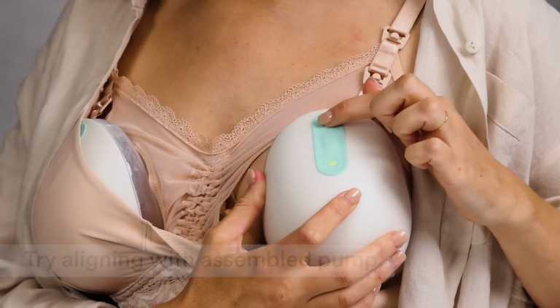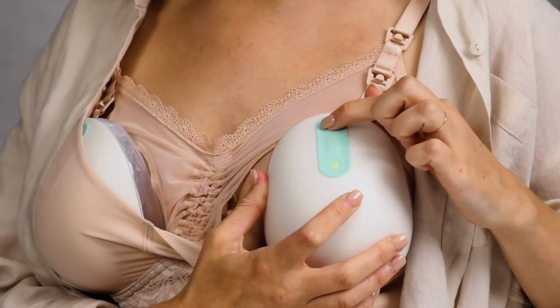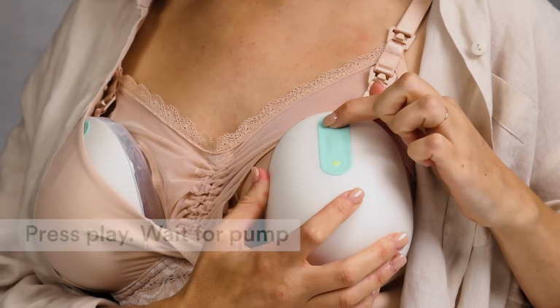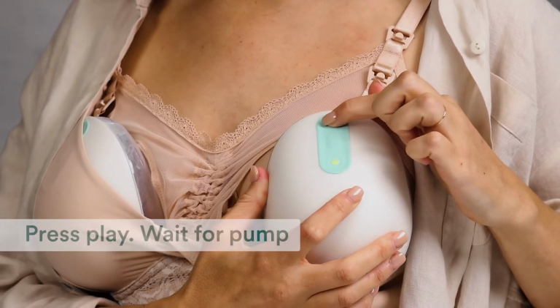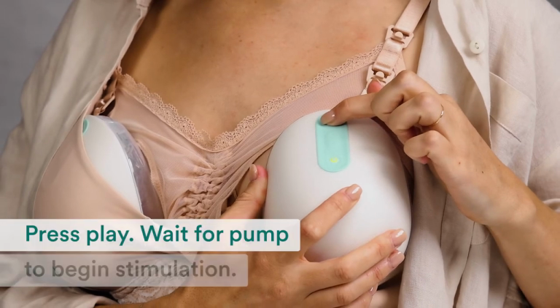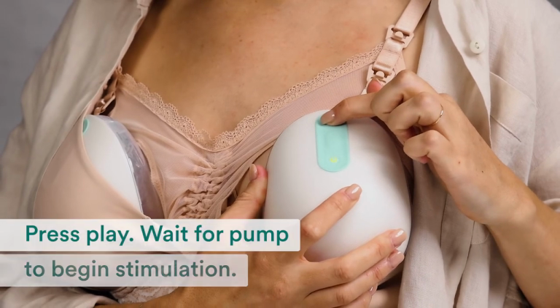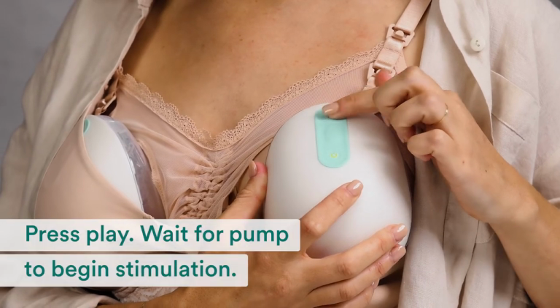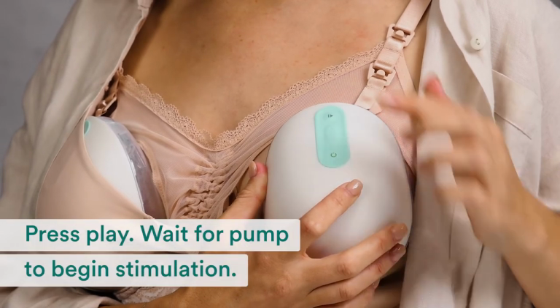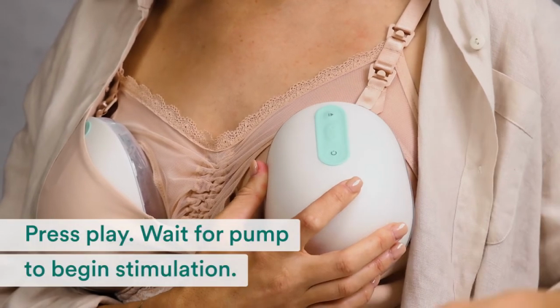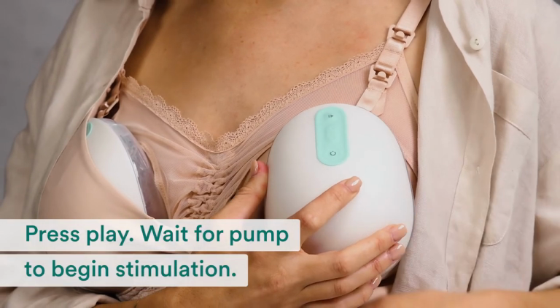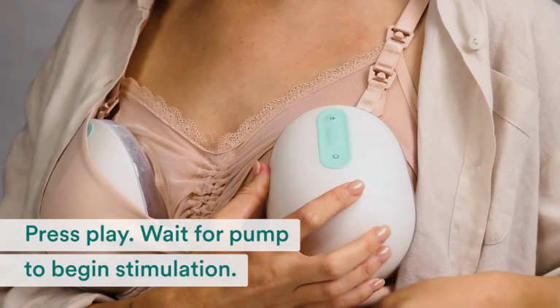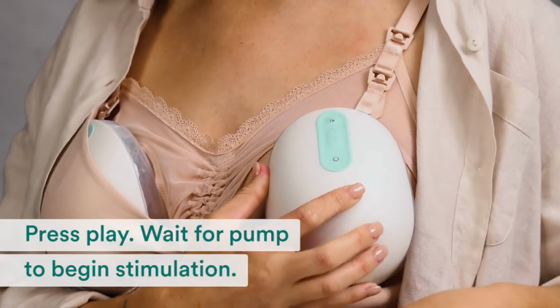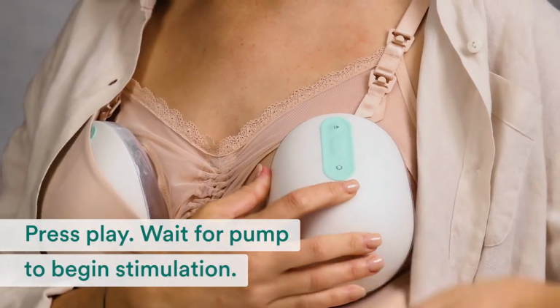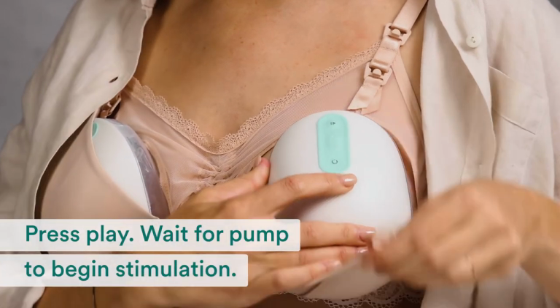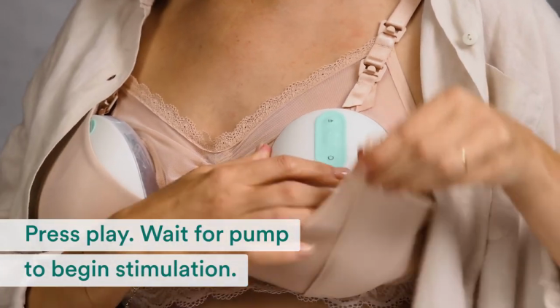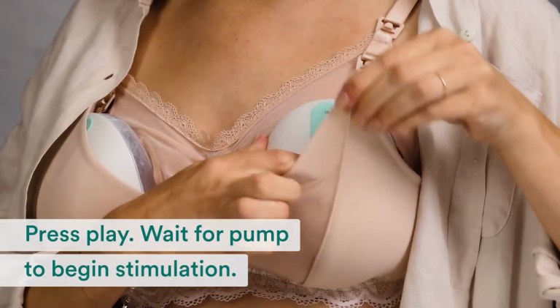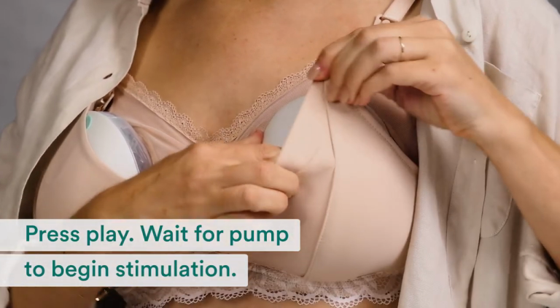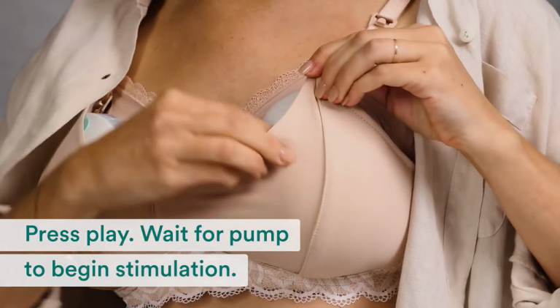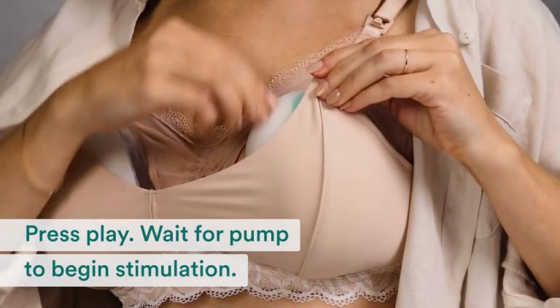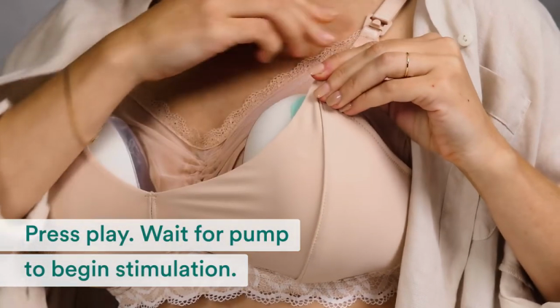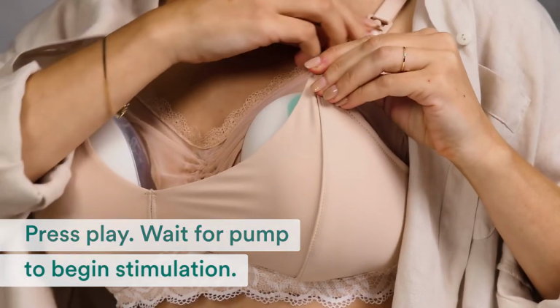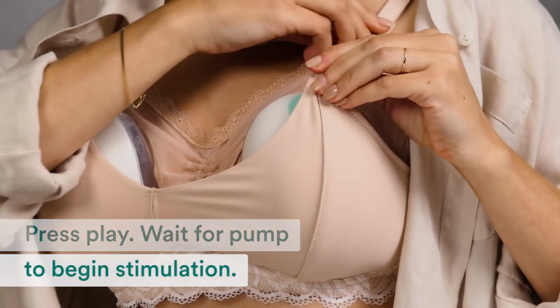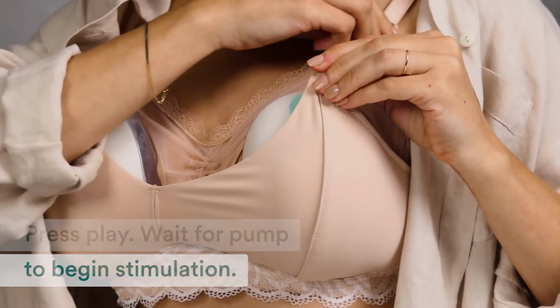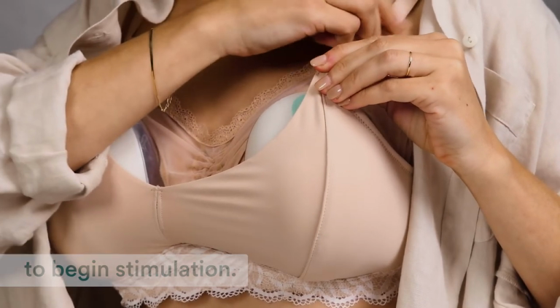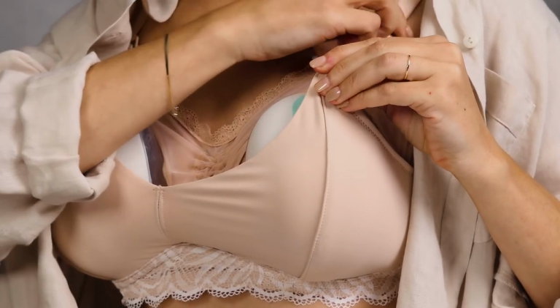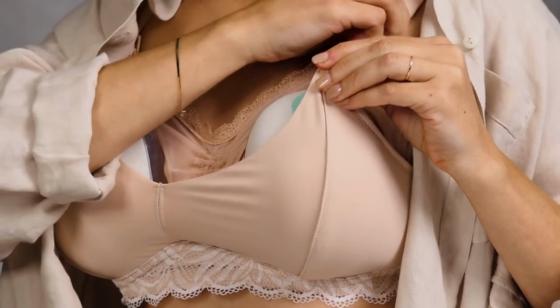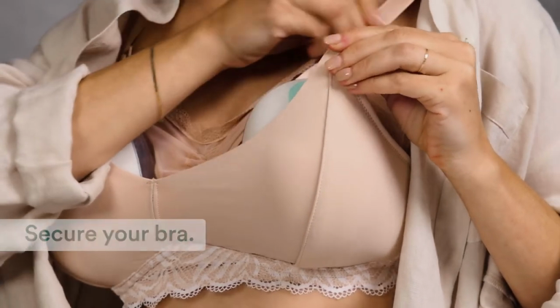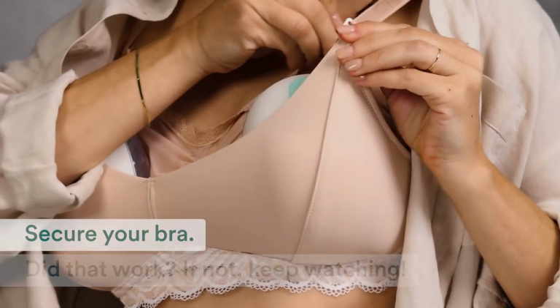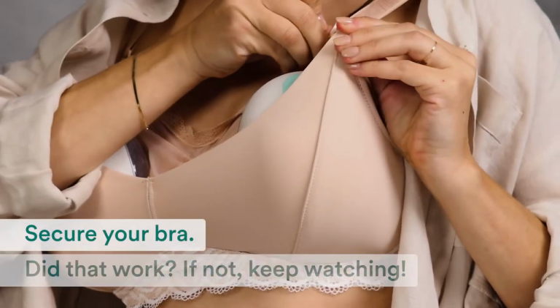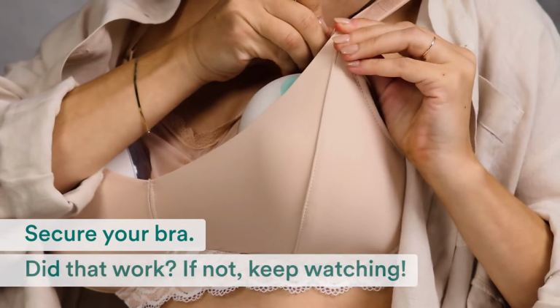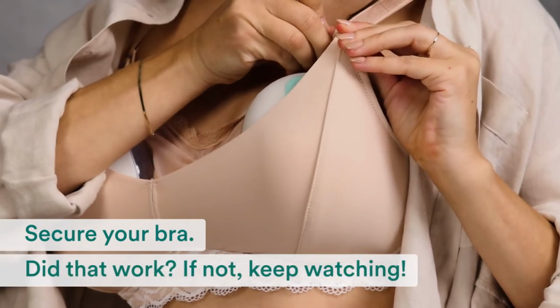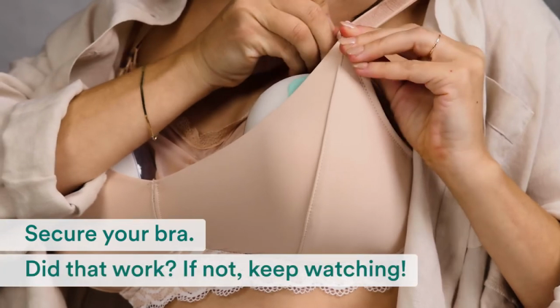Press play and wait for your pump to begin the stimulation phase. Then secure your bra.